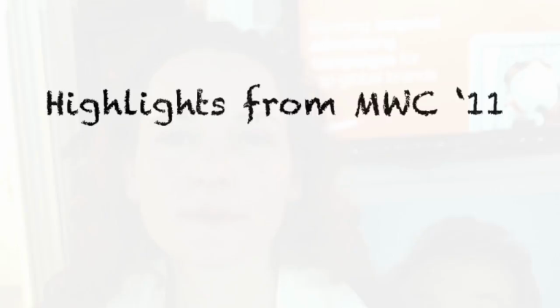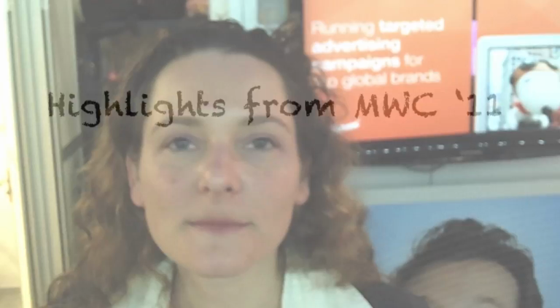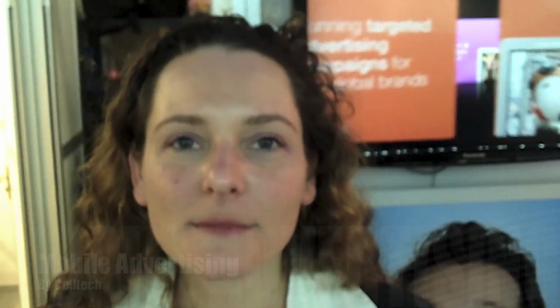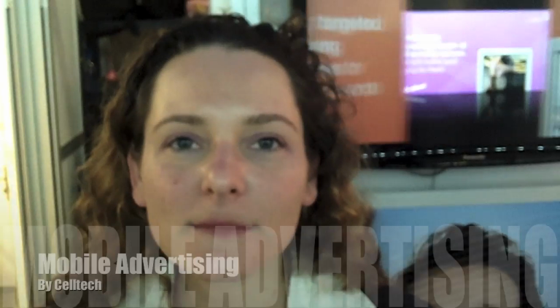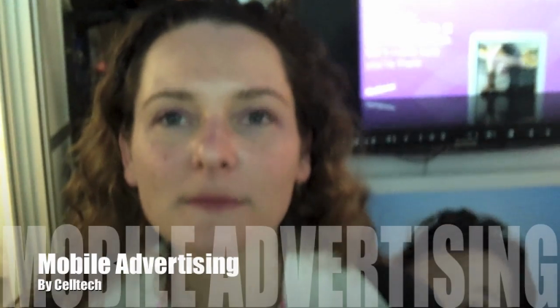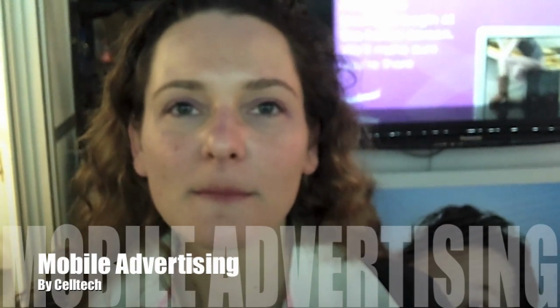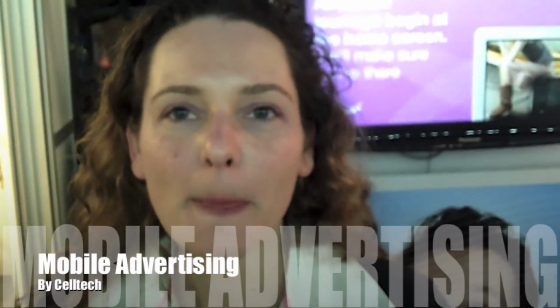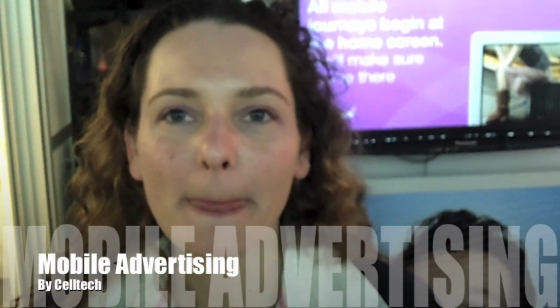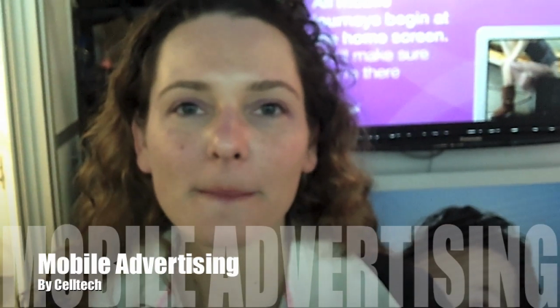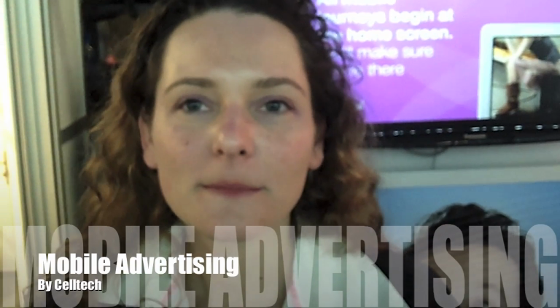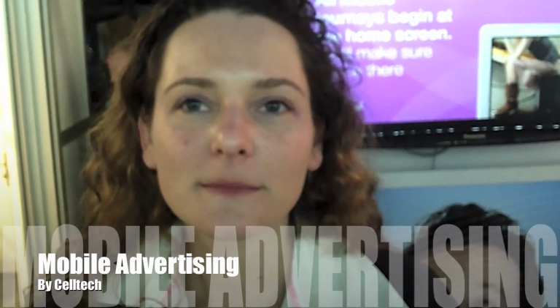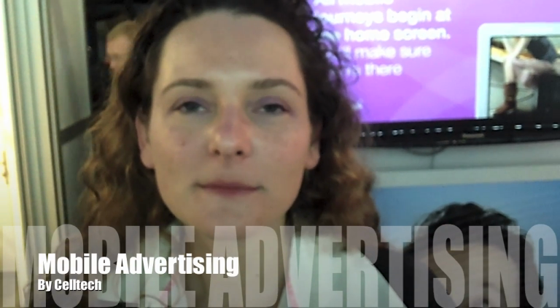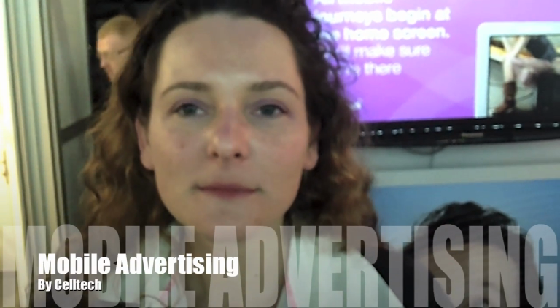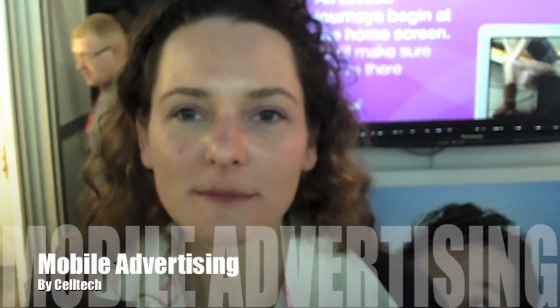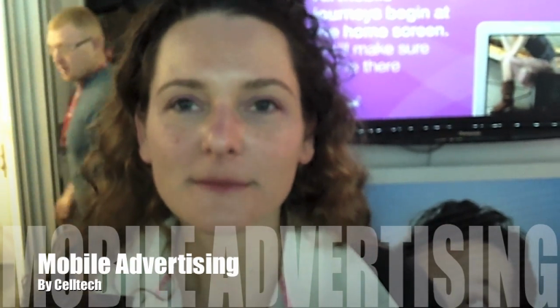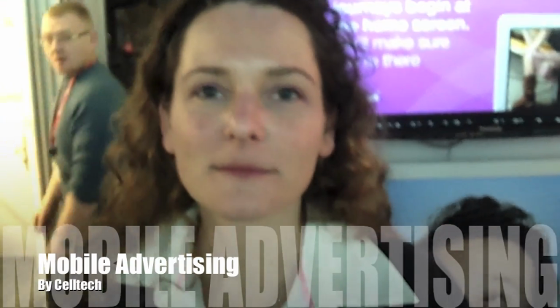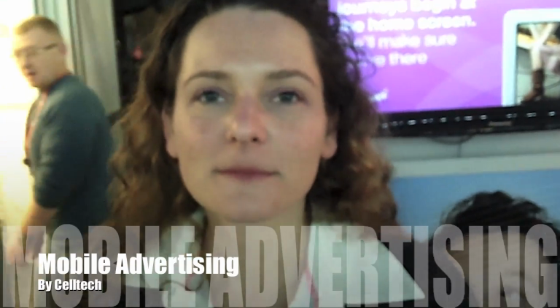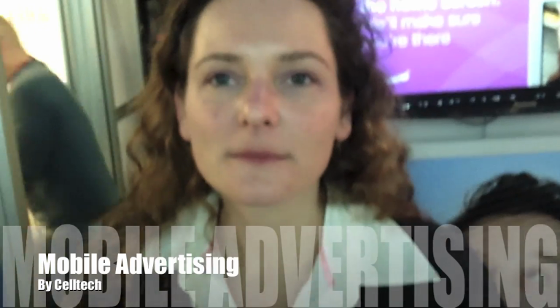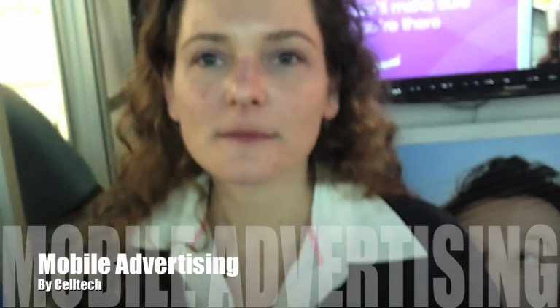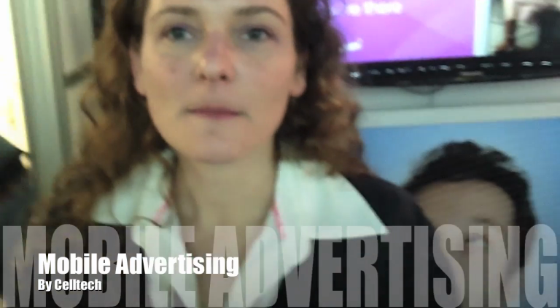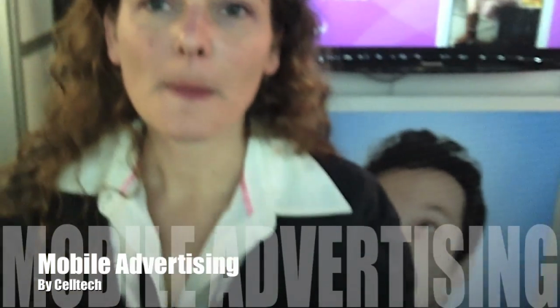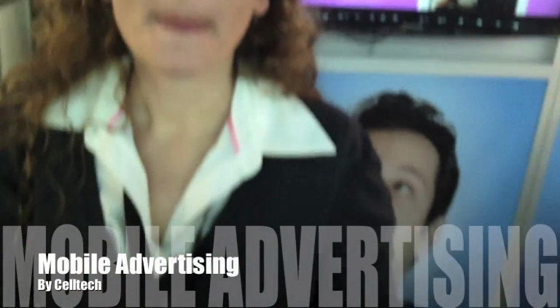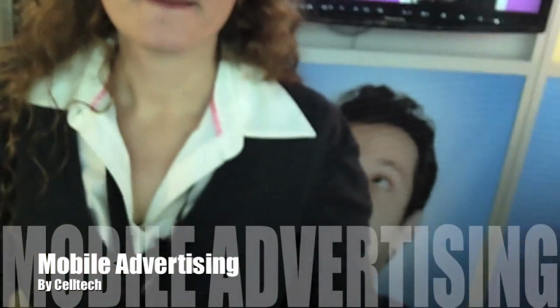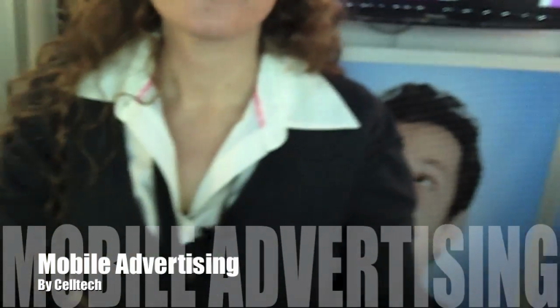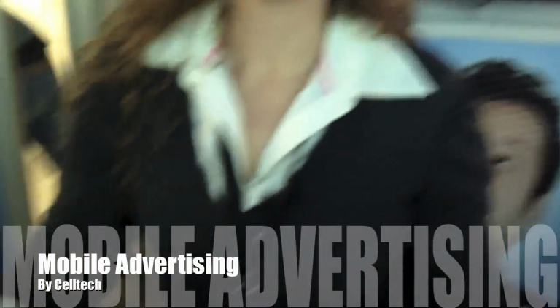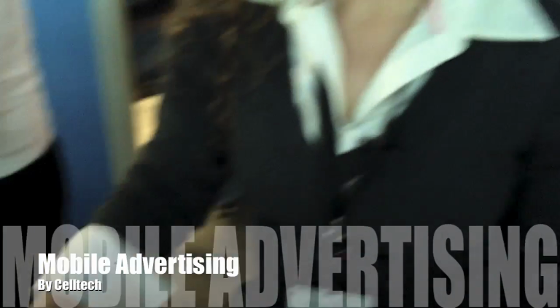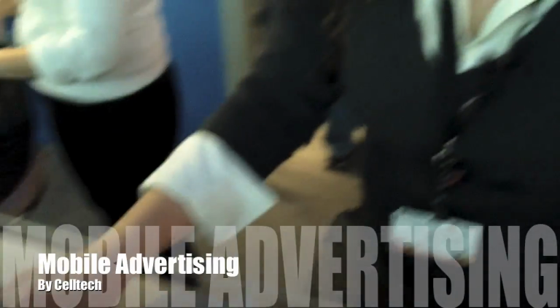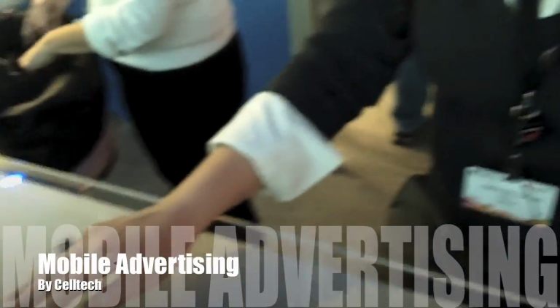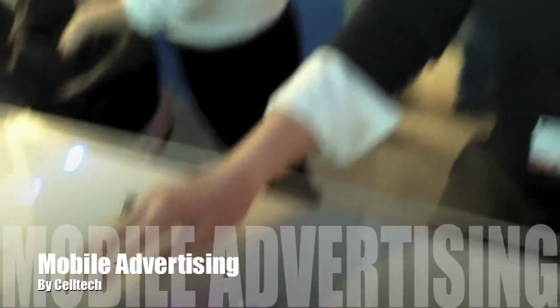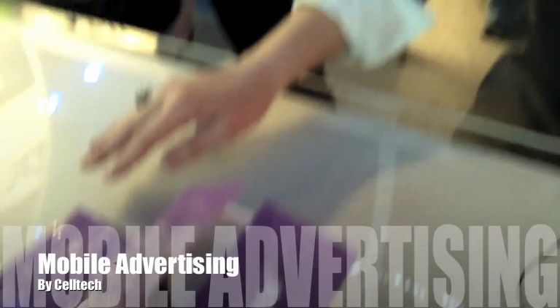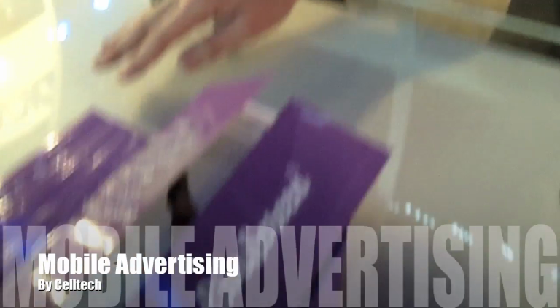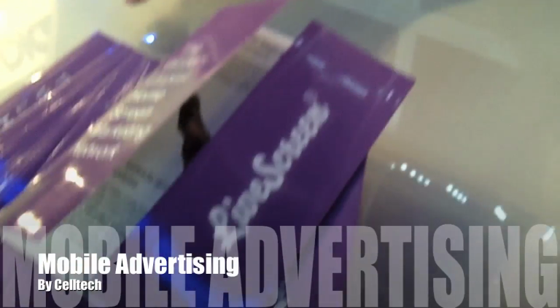I'm here with Adi from Celtic and you guys are showcasing a product called LiveScreen. What is LiveScreen?